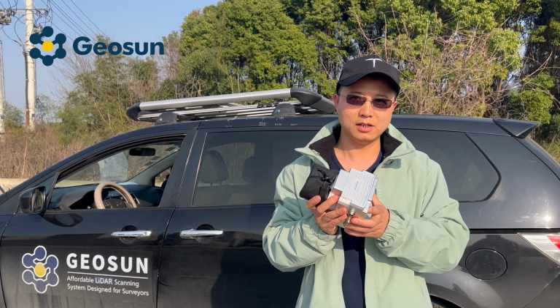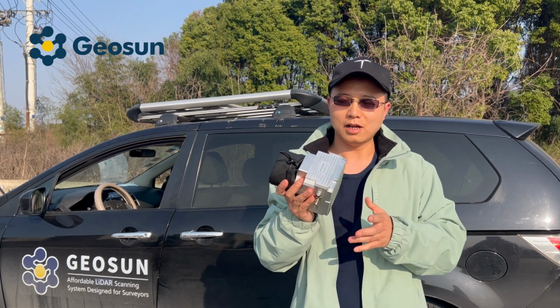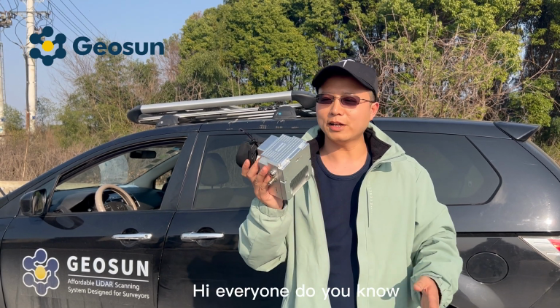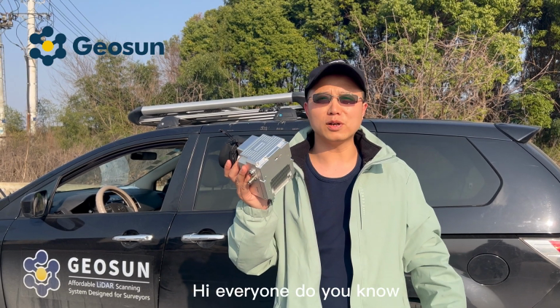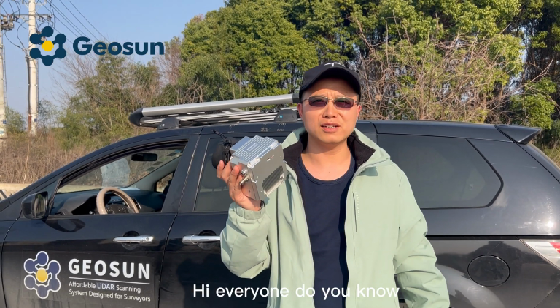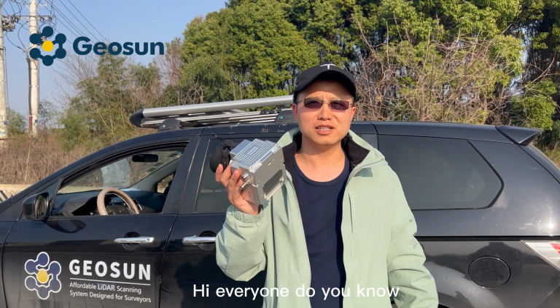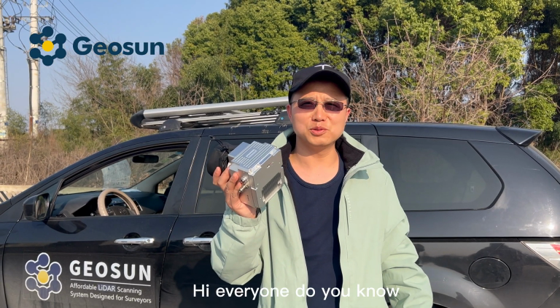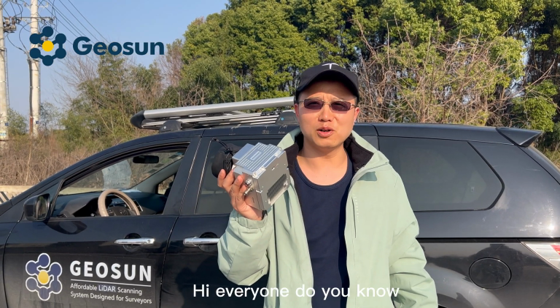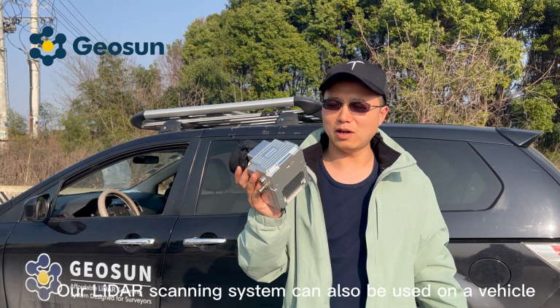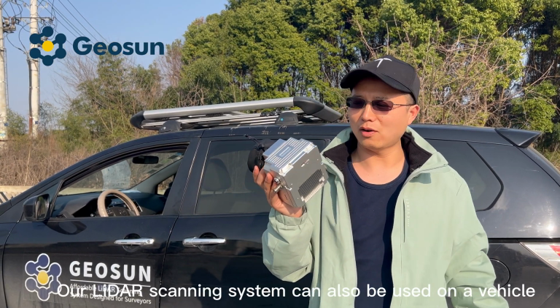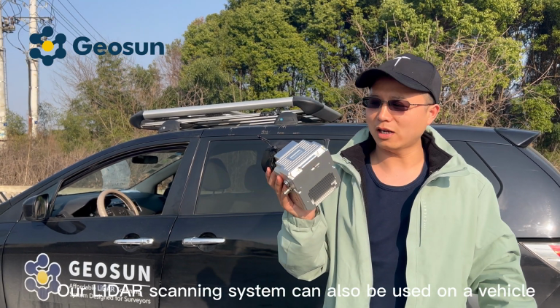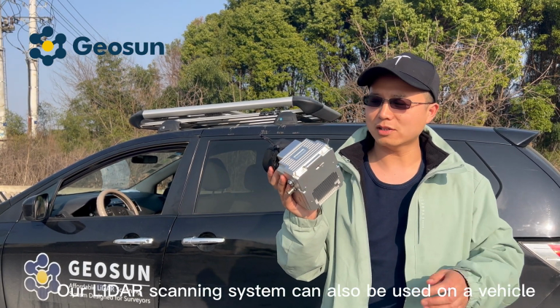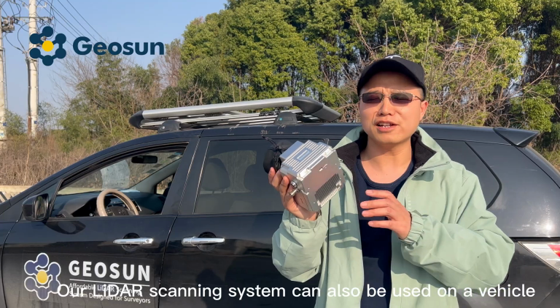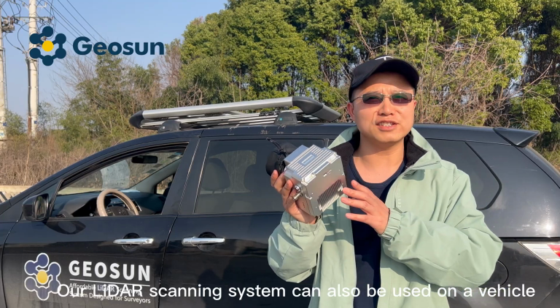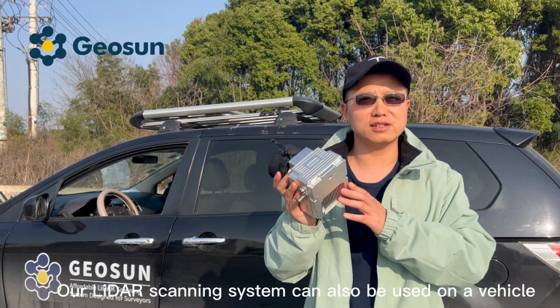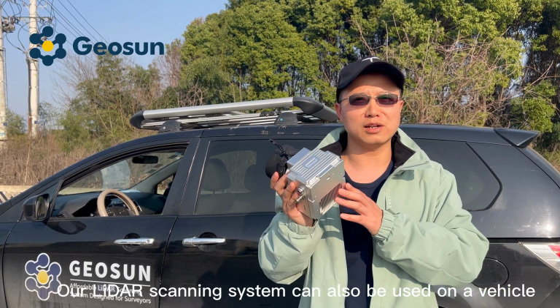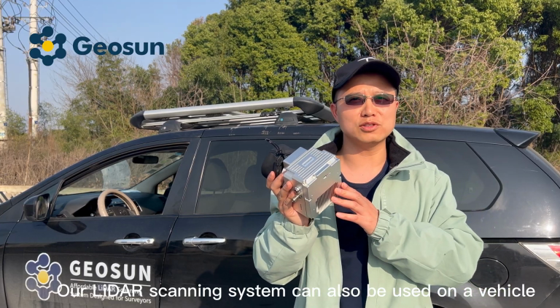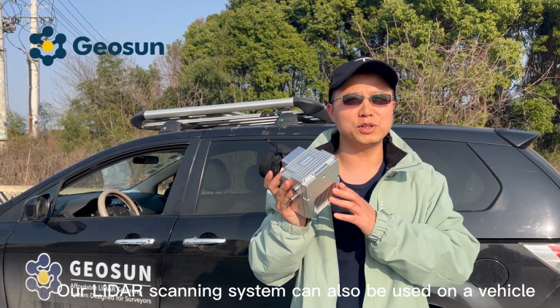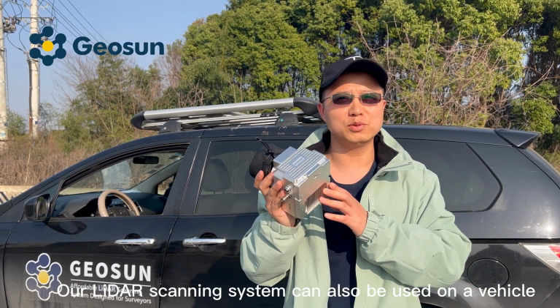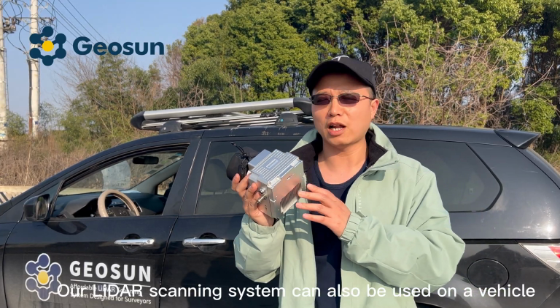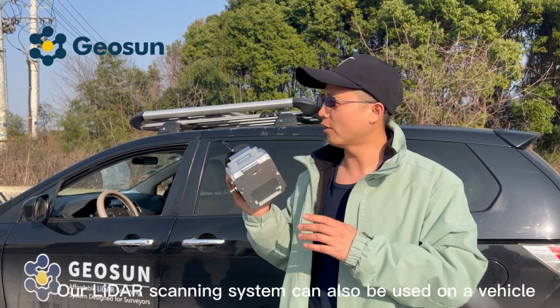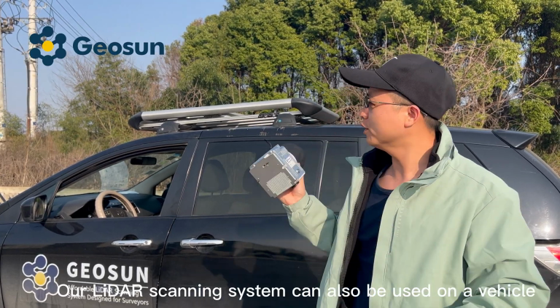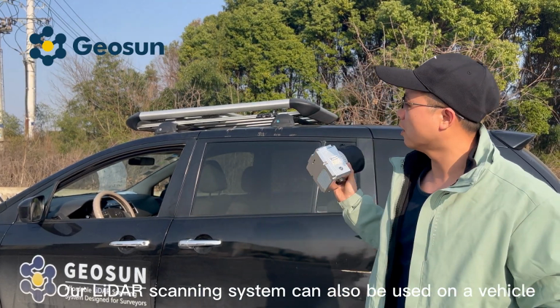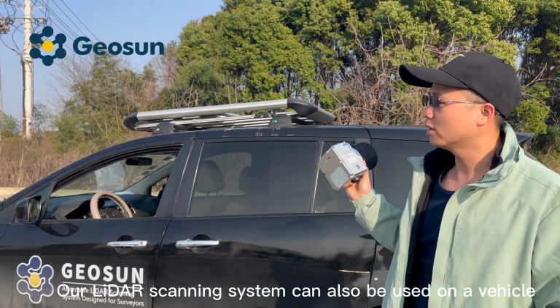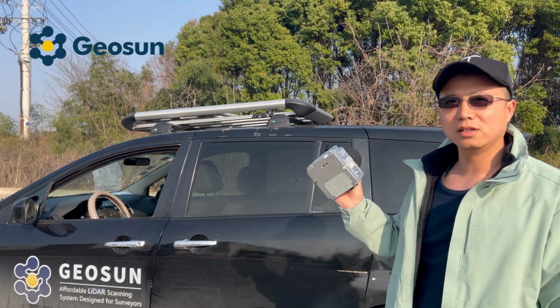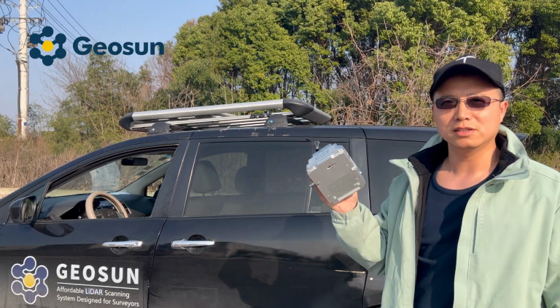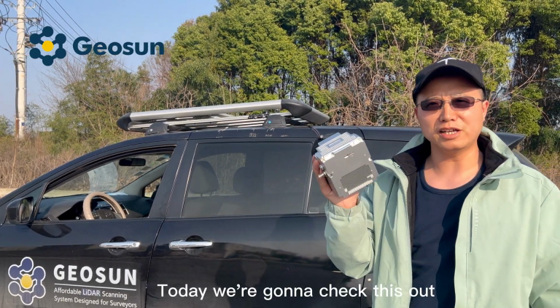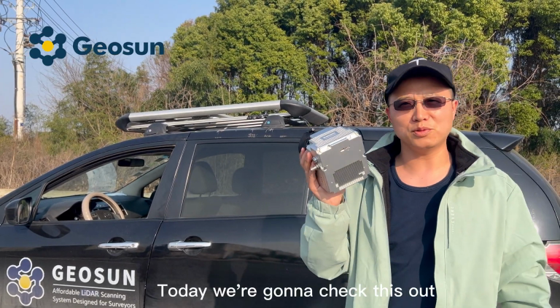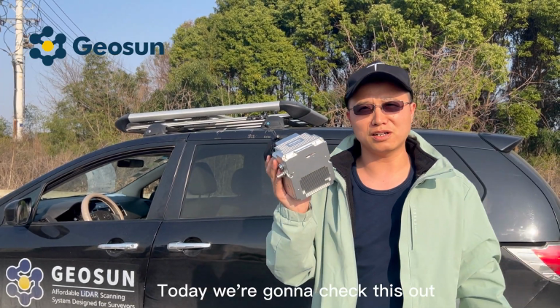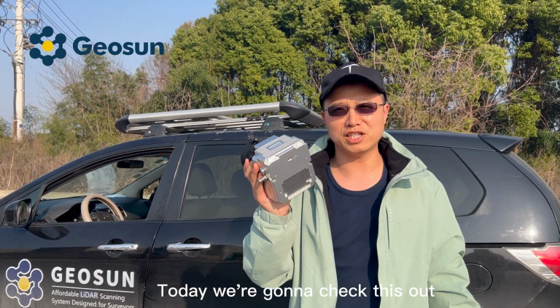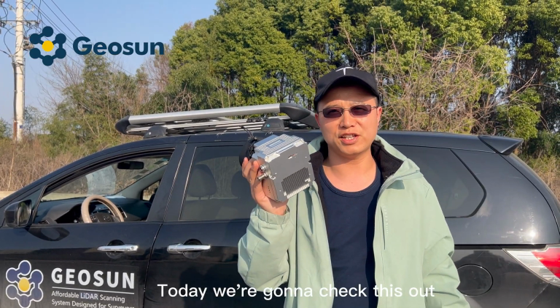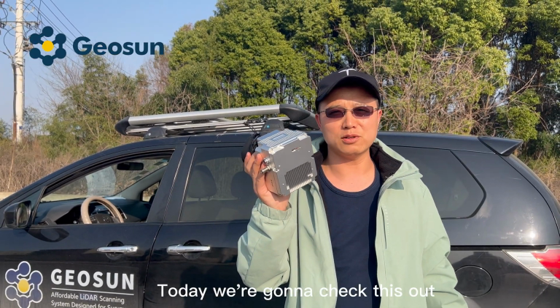Hi everyone, do you know our LiDAR scanning system can also be used on a vehicle? Today we are going to check this out.